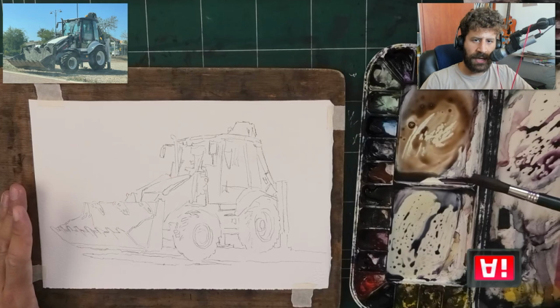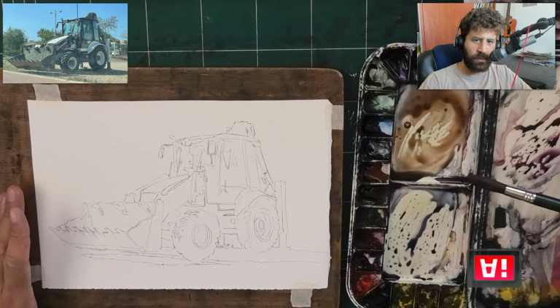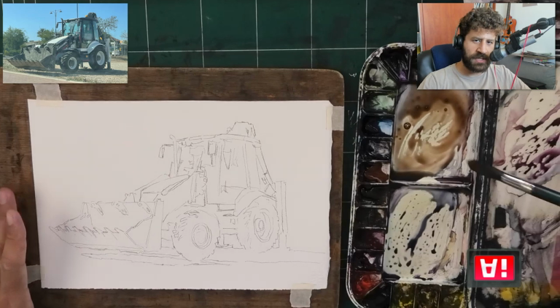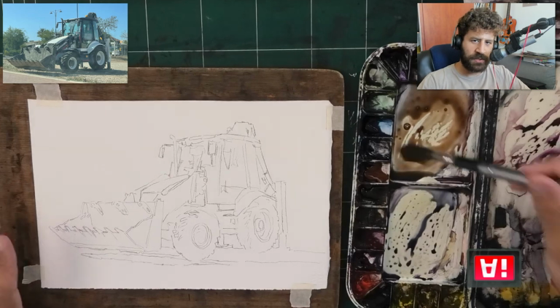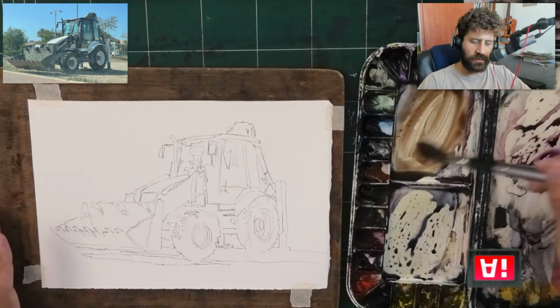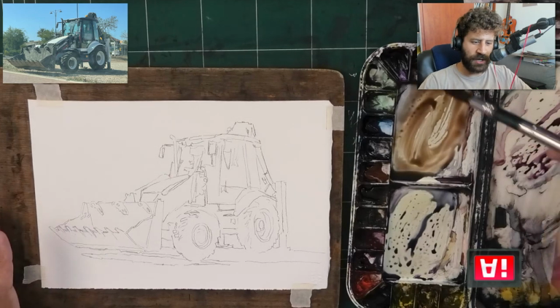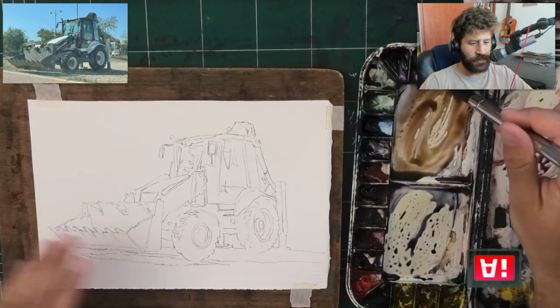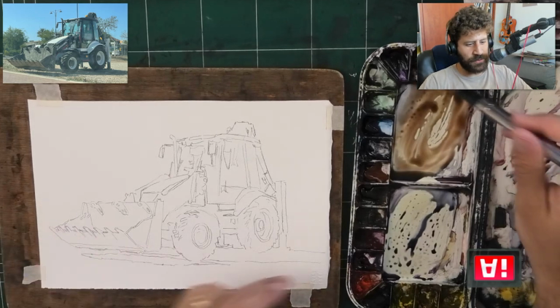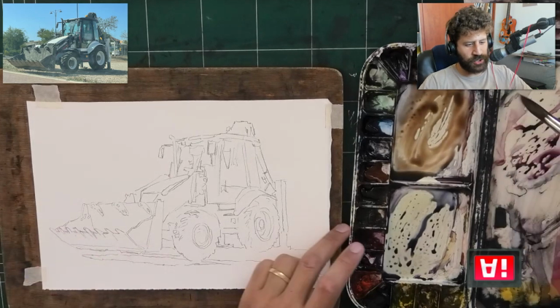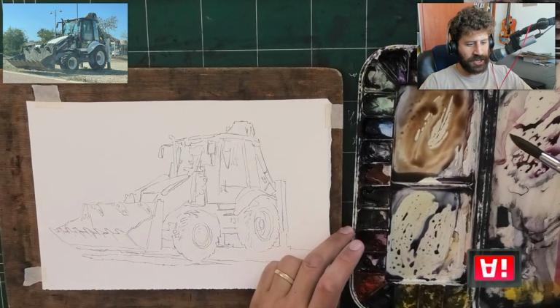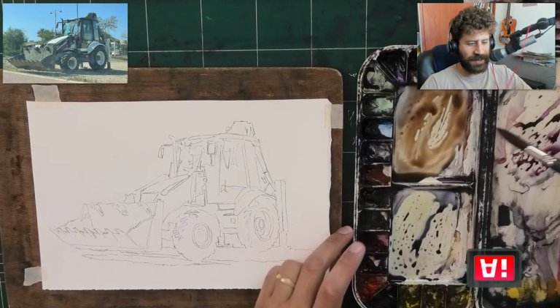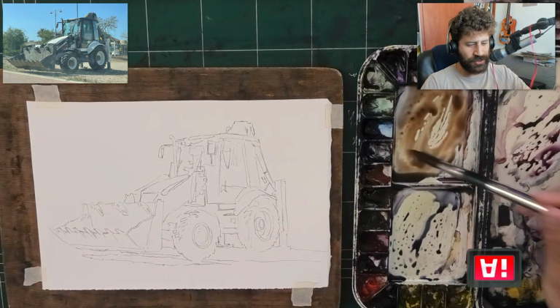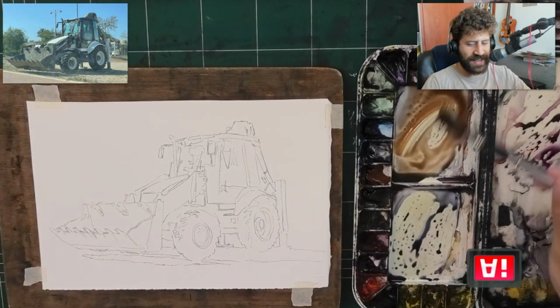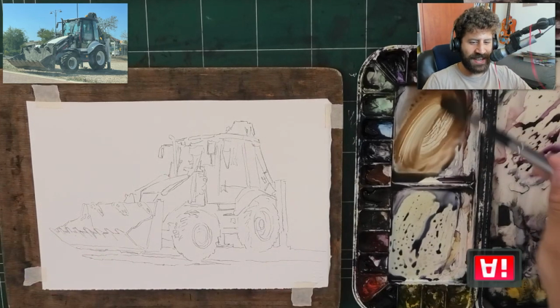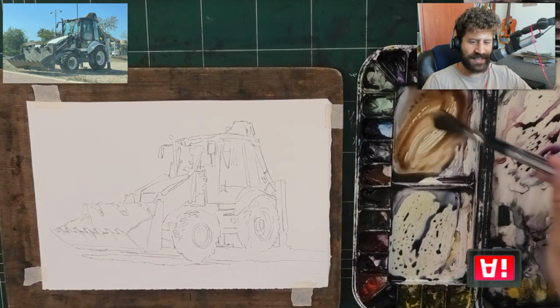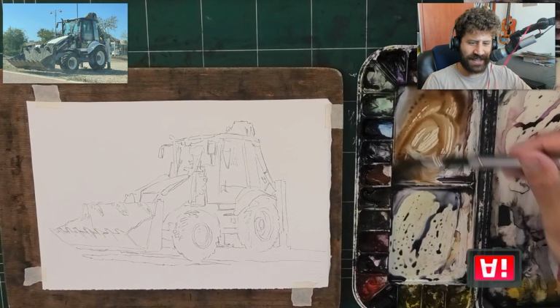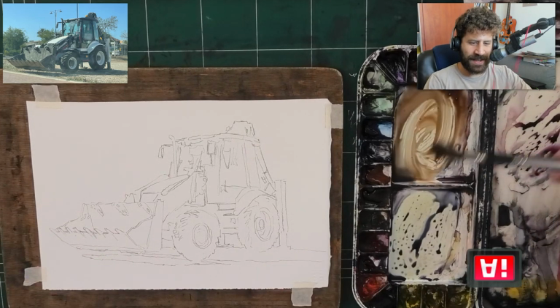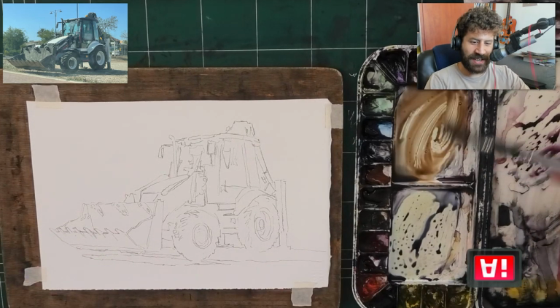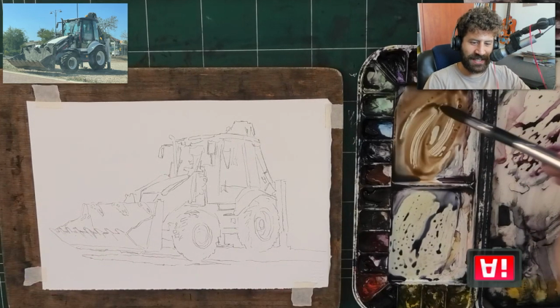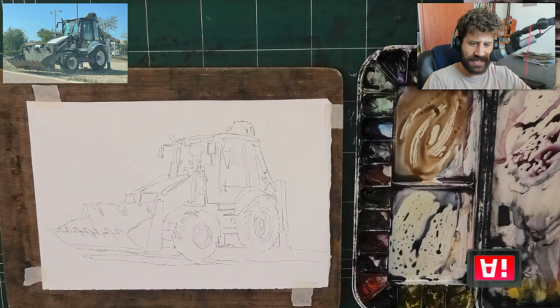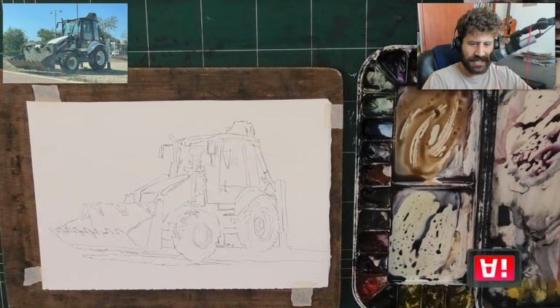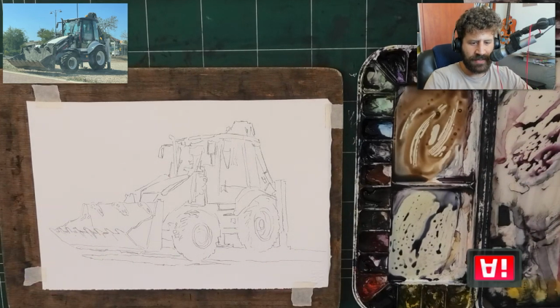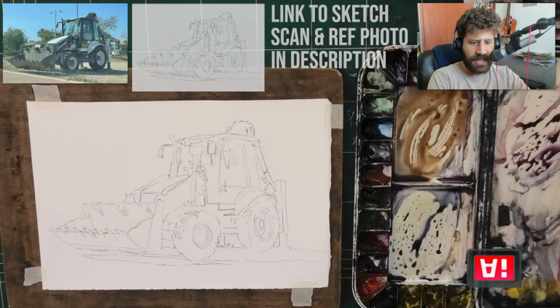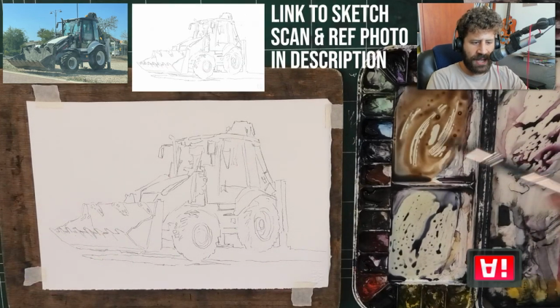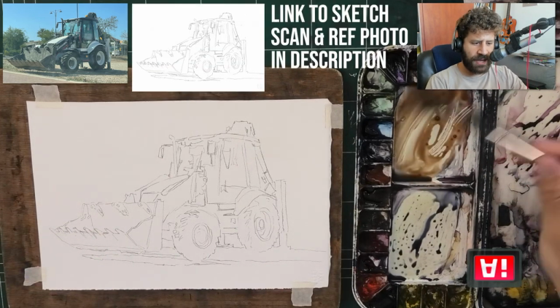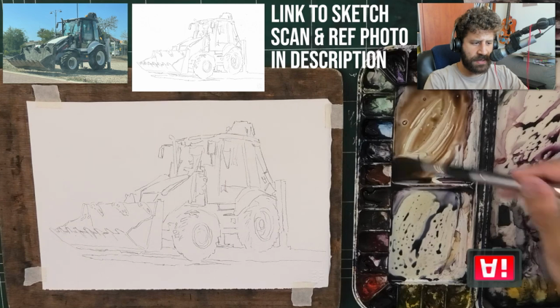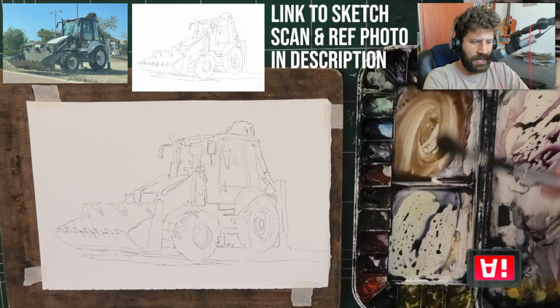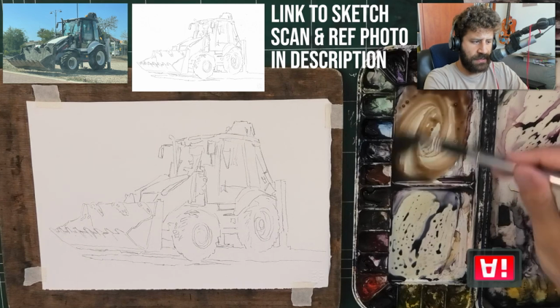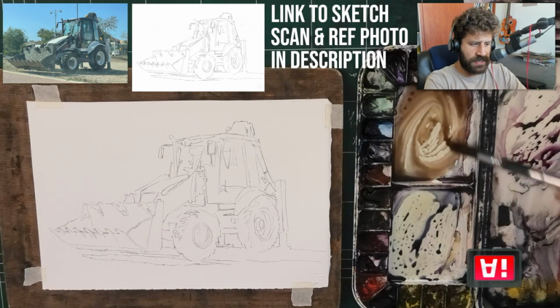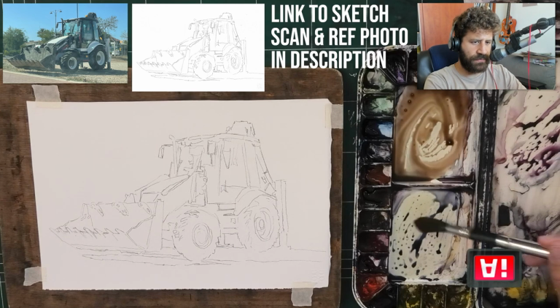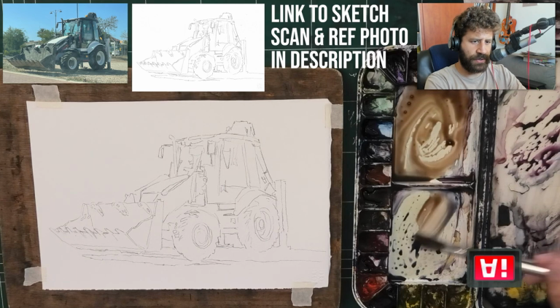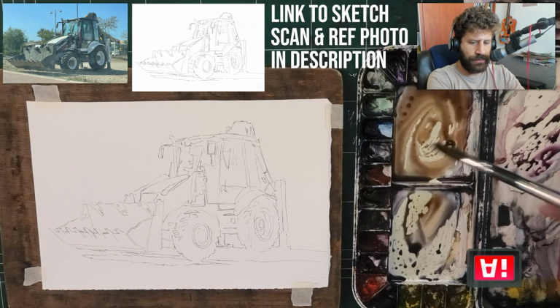Hey, what's up, Liron here. Thank you for joining me in today's painting lesson. I have something interesting for you.